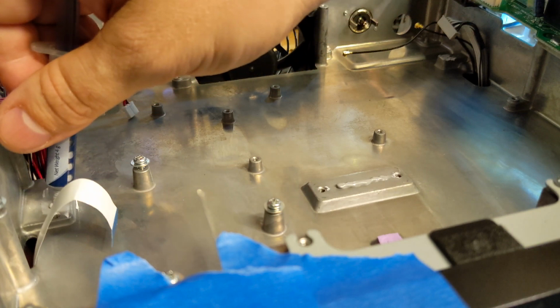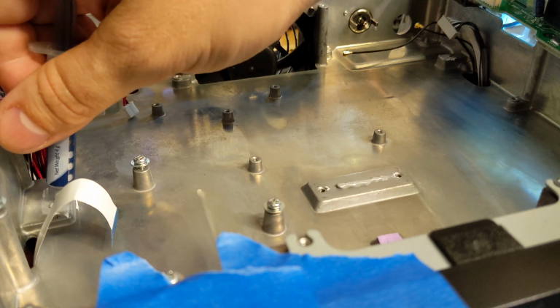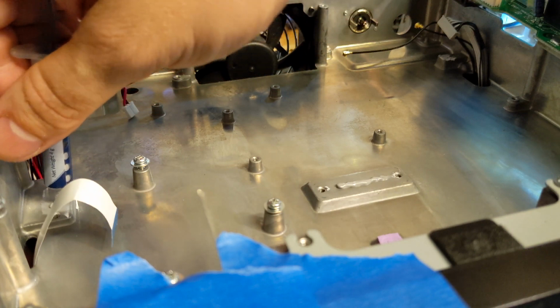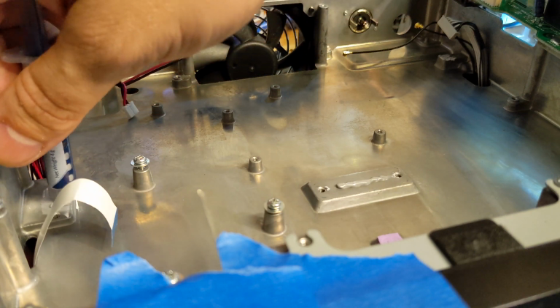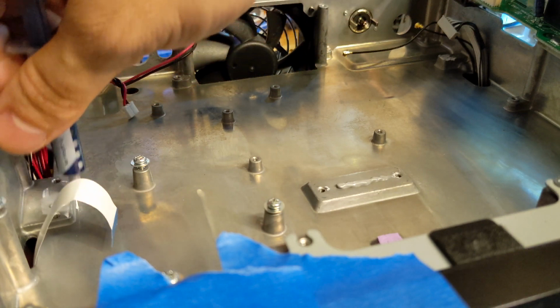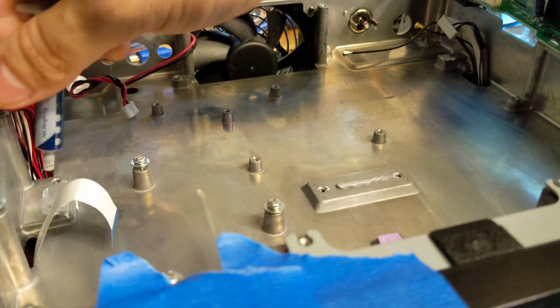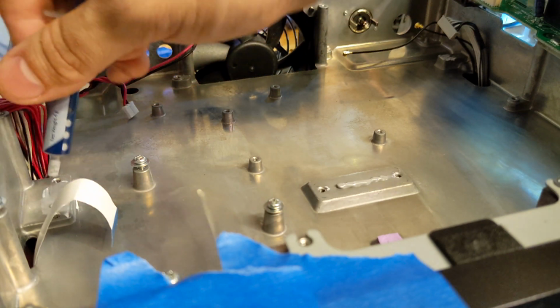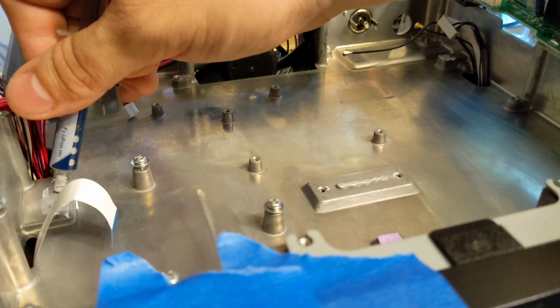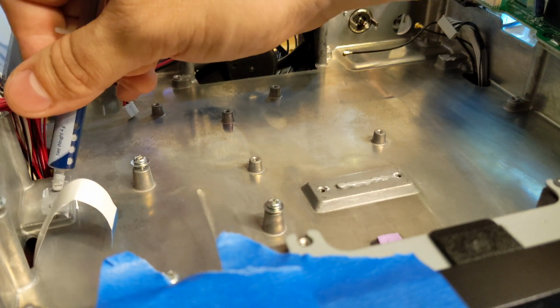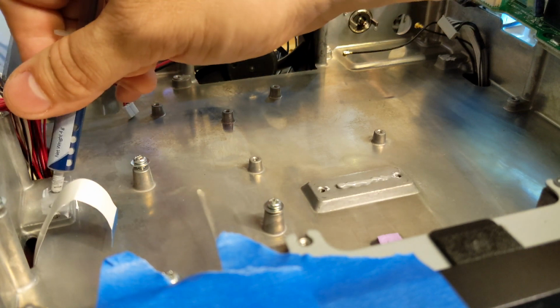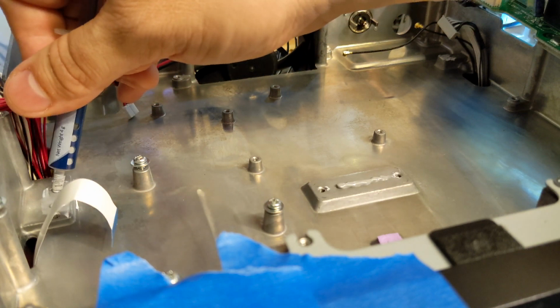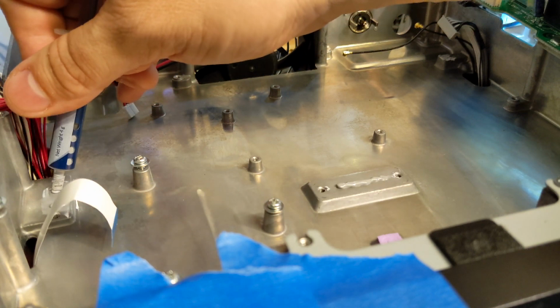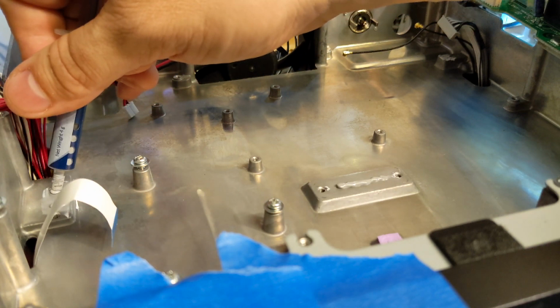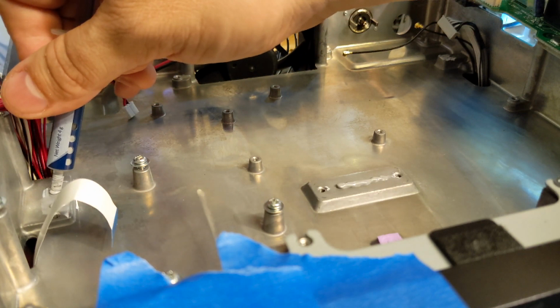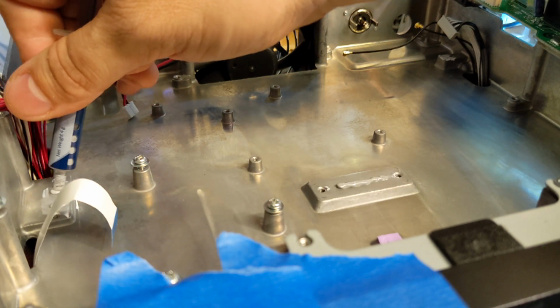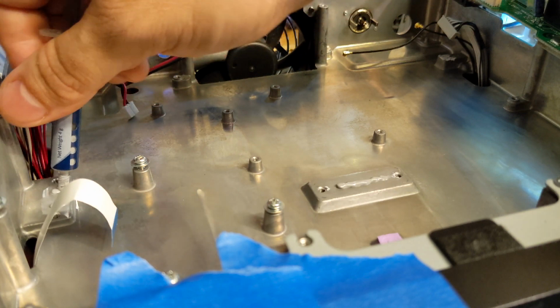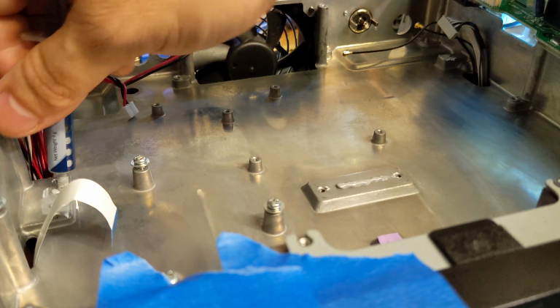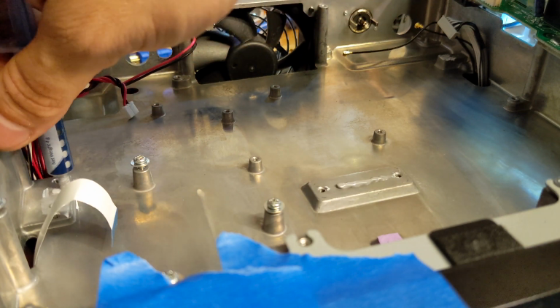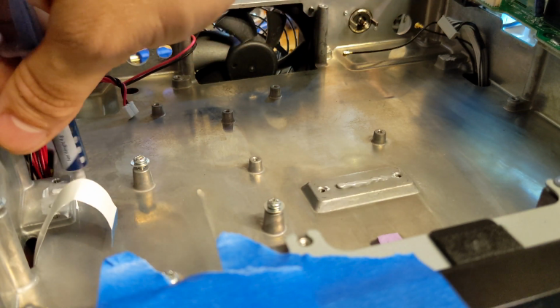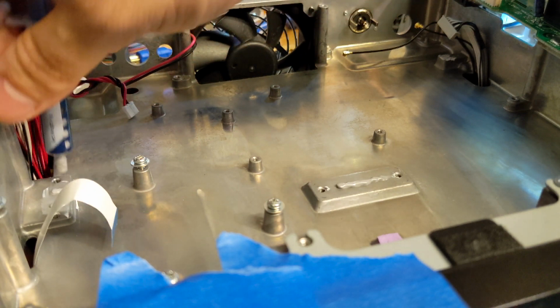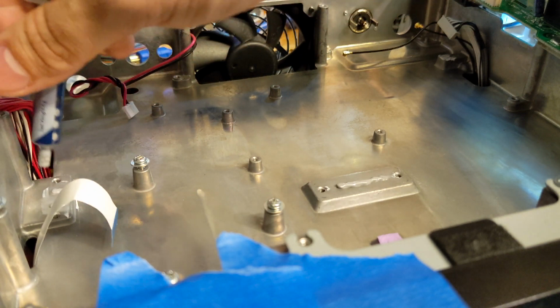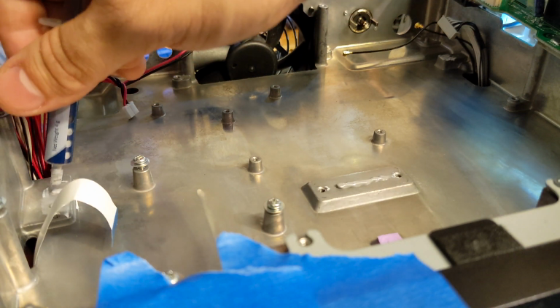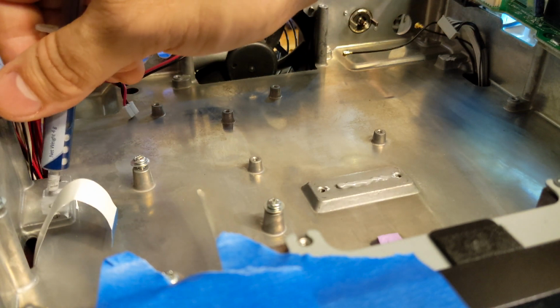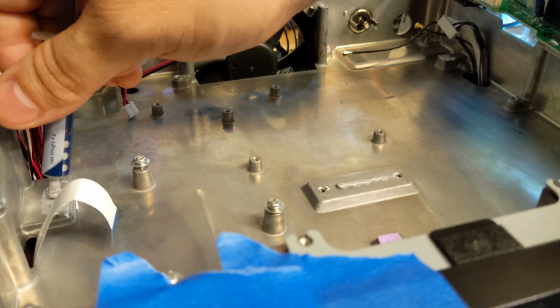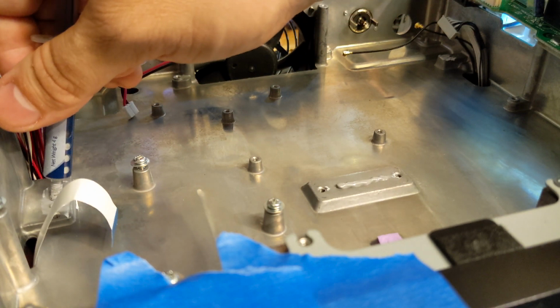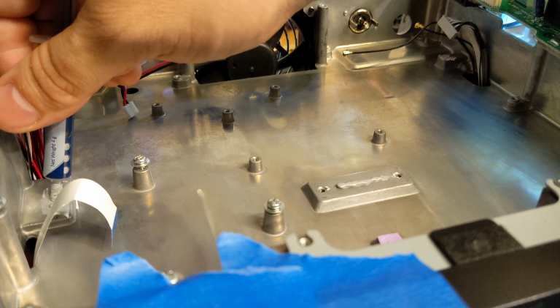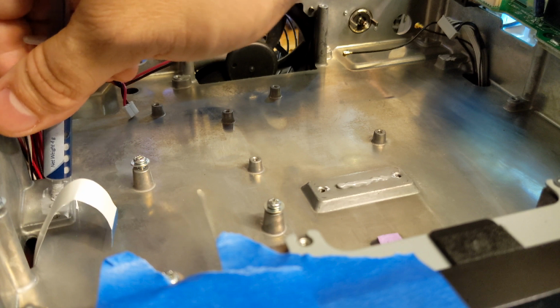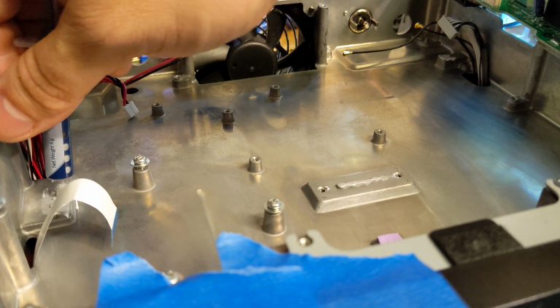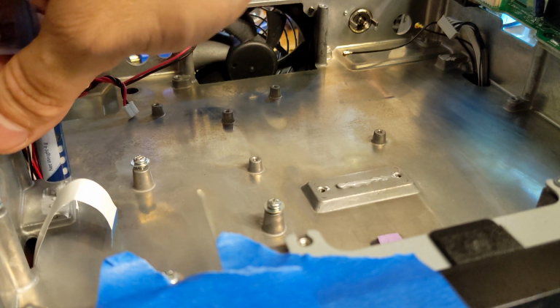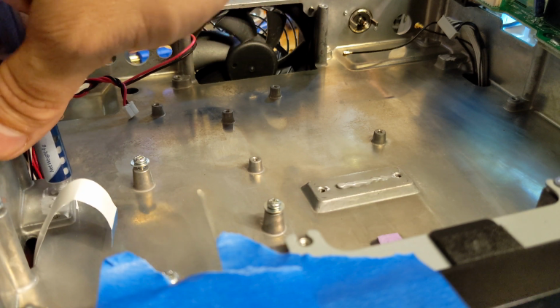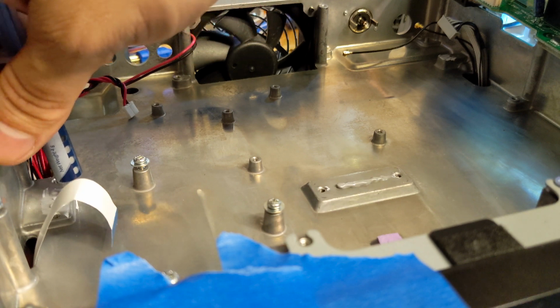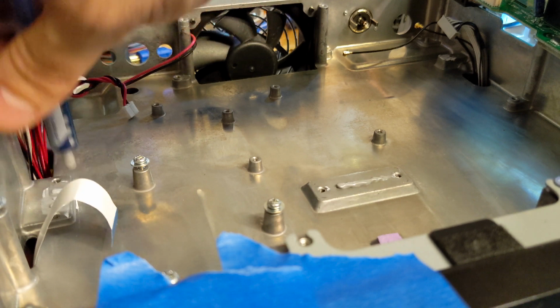All right, stuck back in there and then we'll be - I'll meet you guys back at the bench.